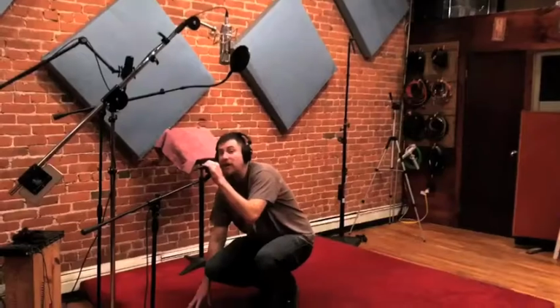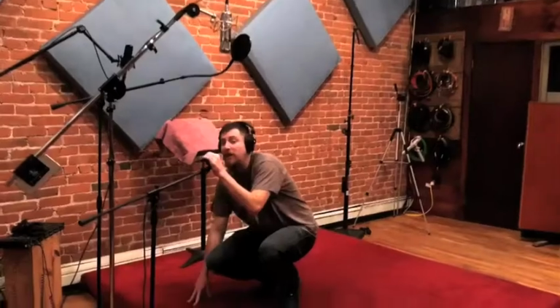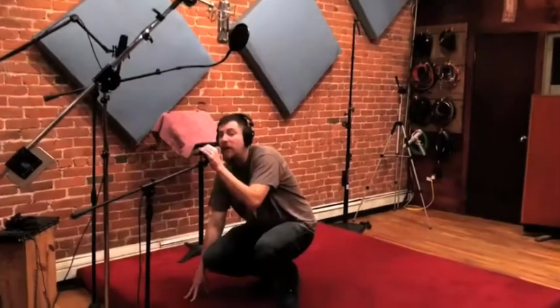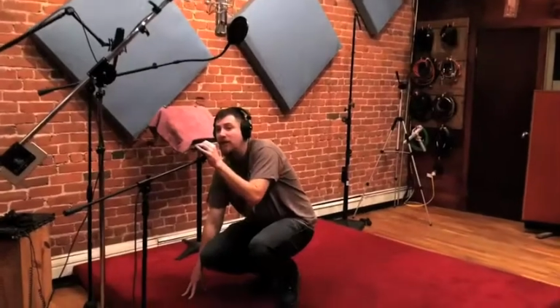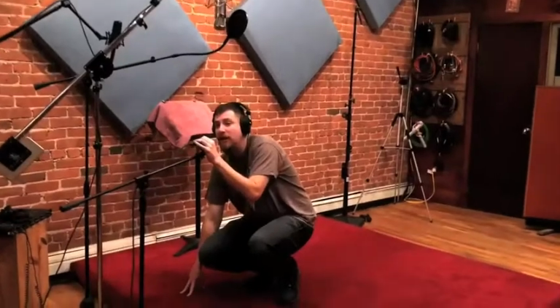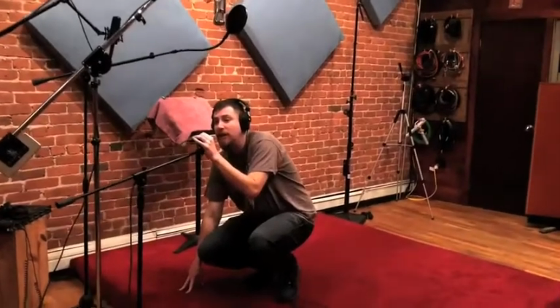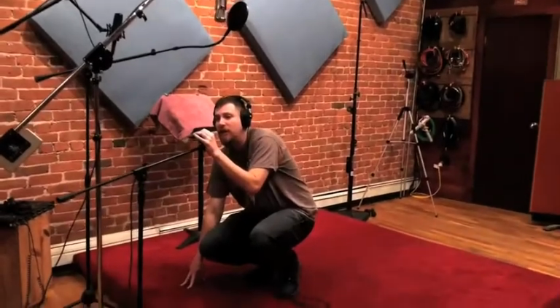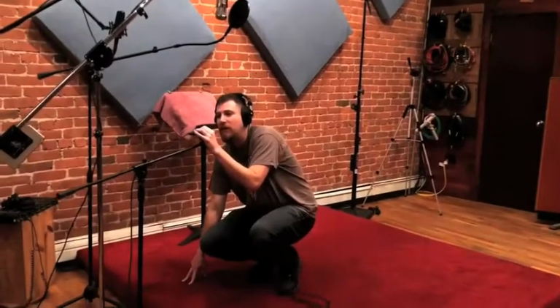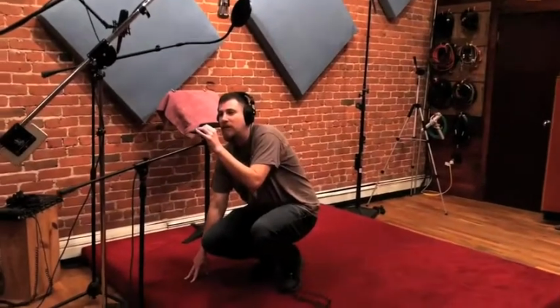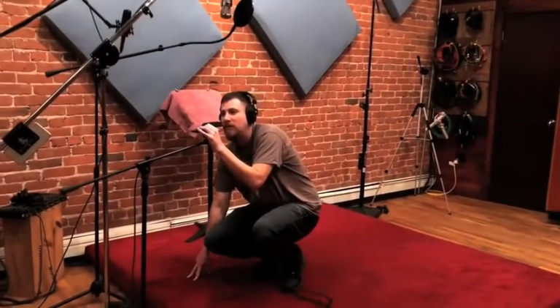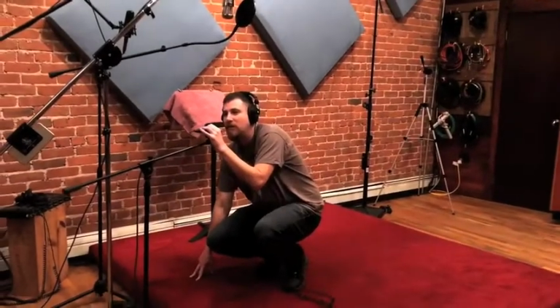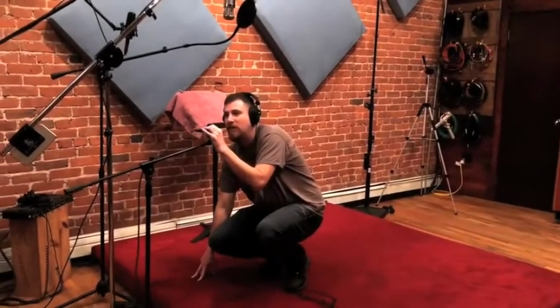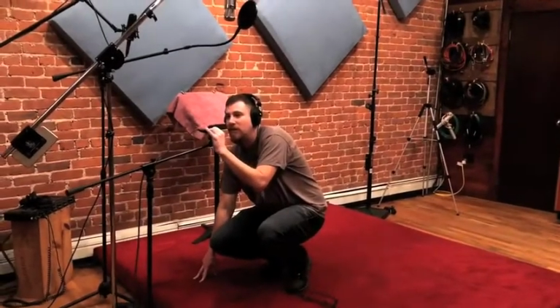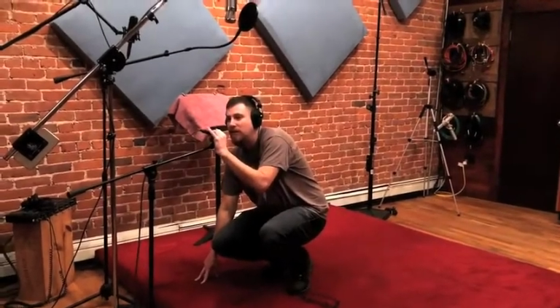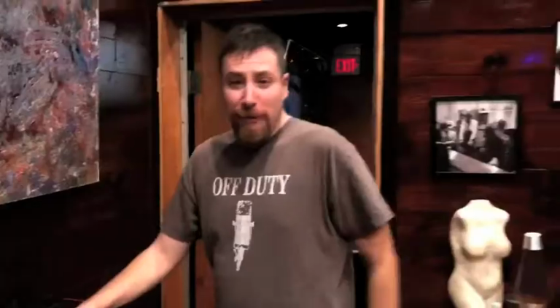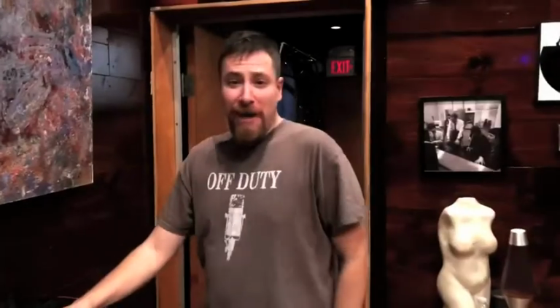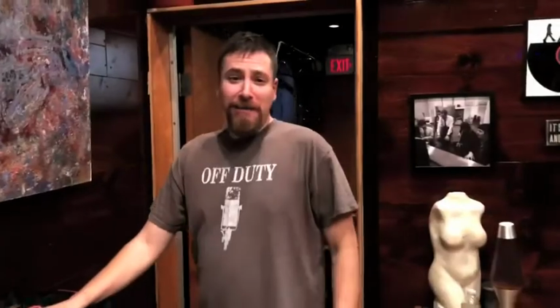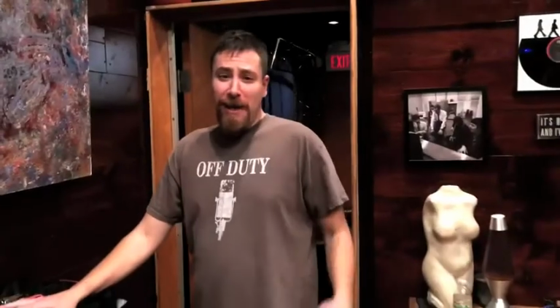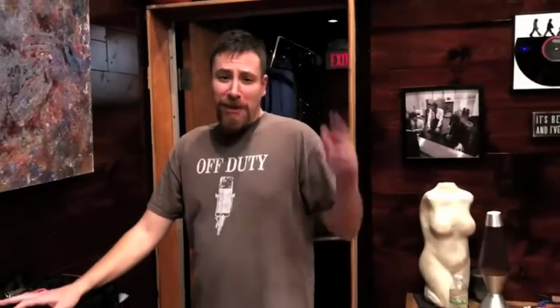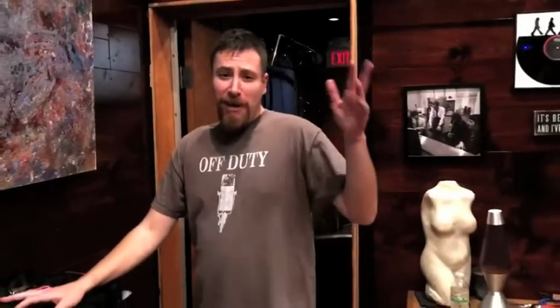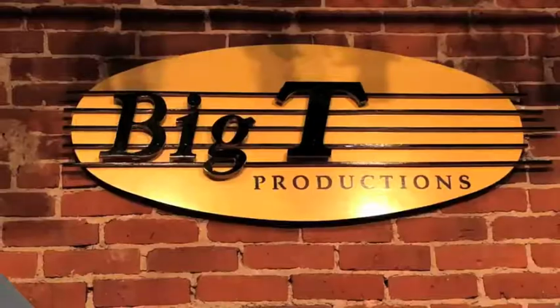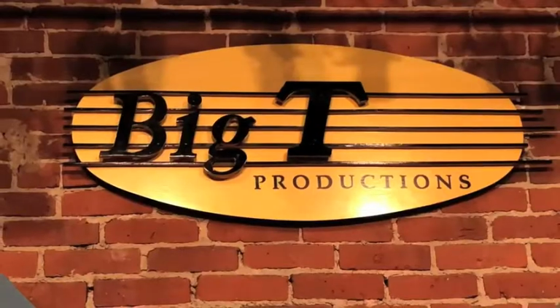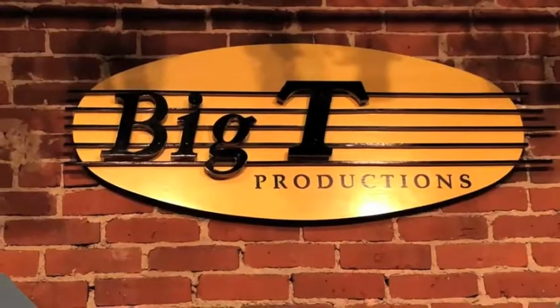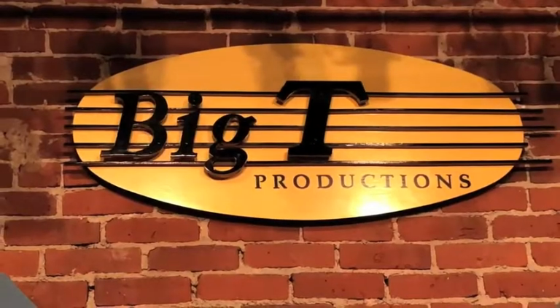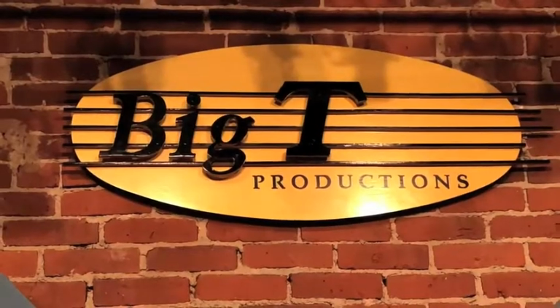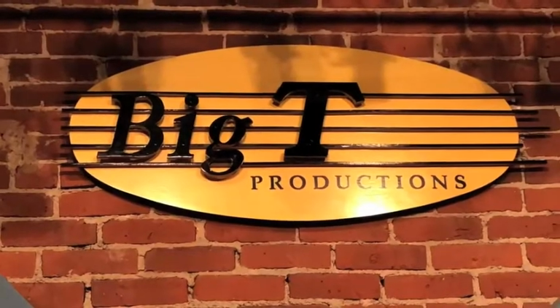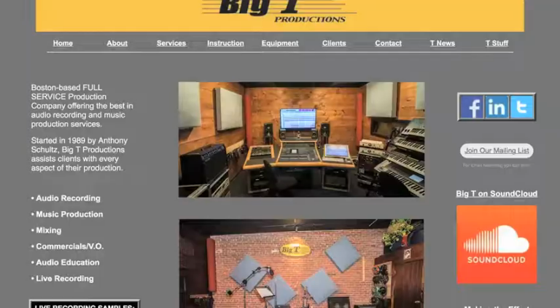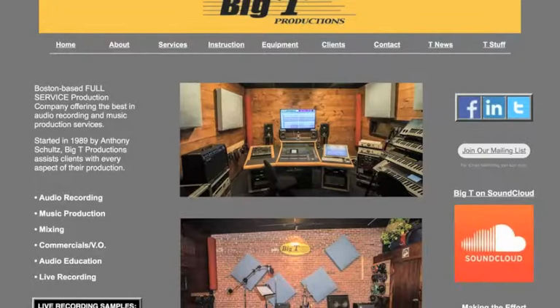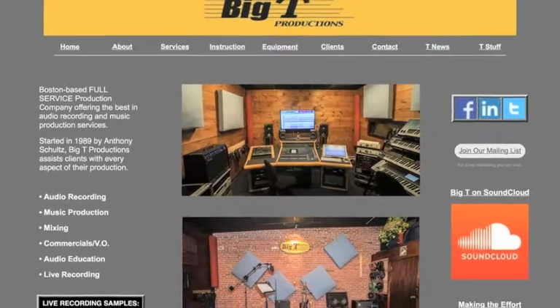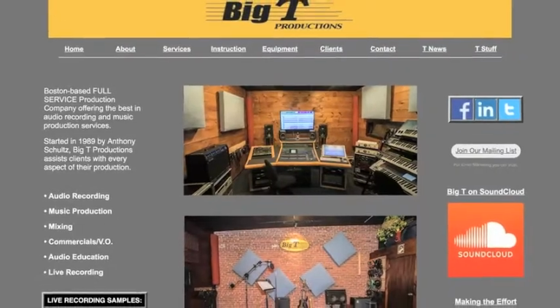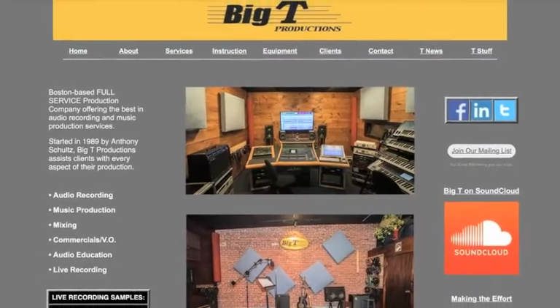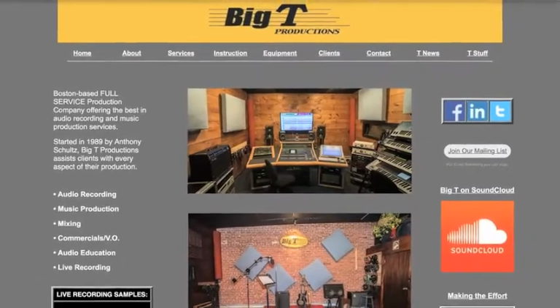Check, check, check. That sounds good. What's up, guys? Adam J. Brass here at Big T Productions, hanging out.